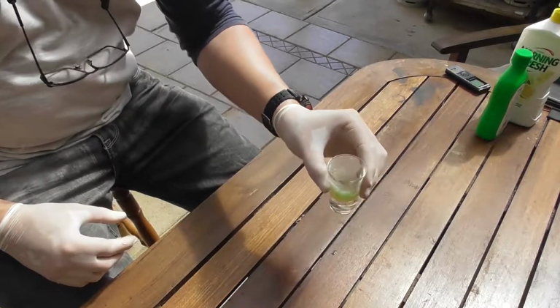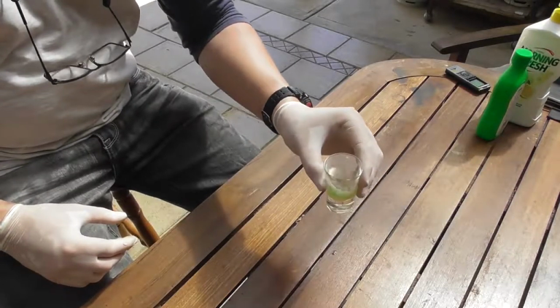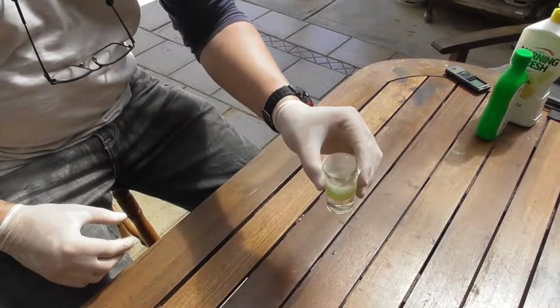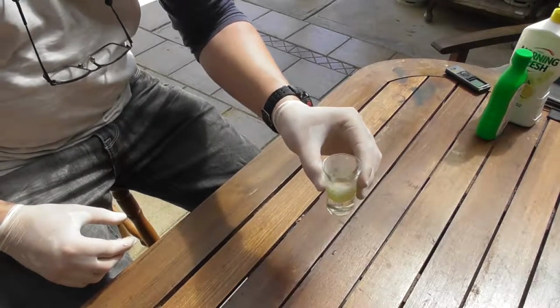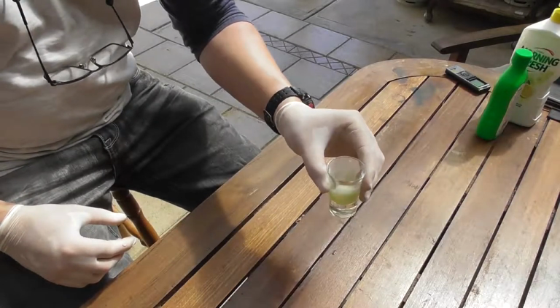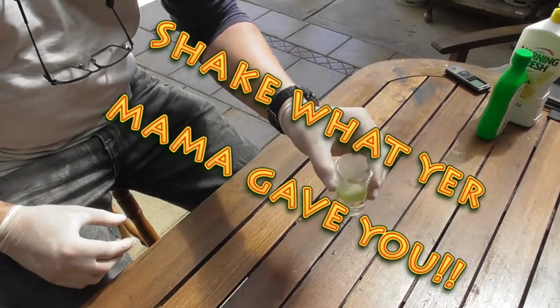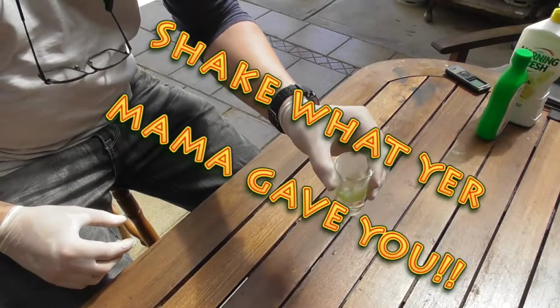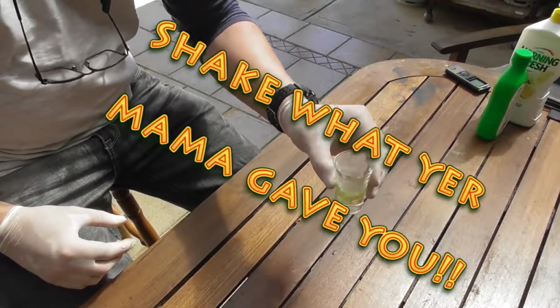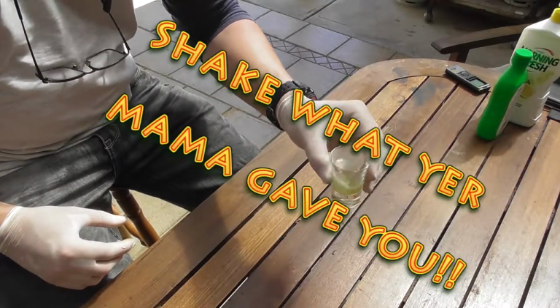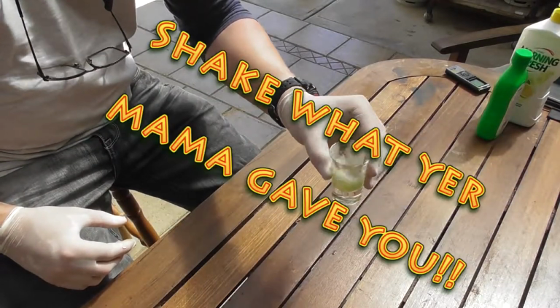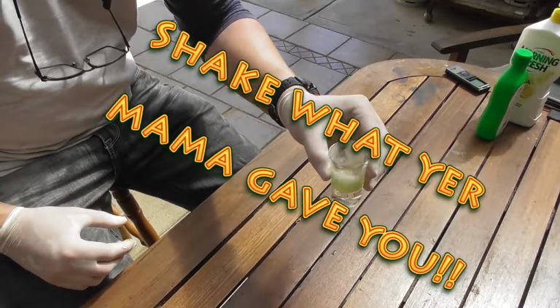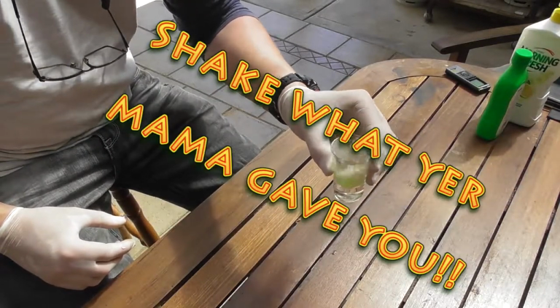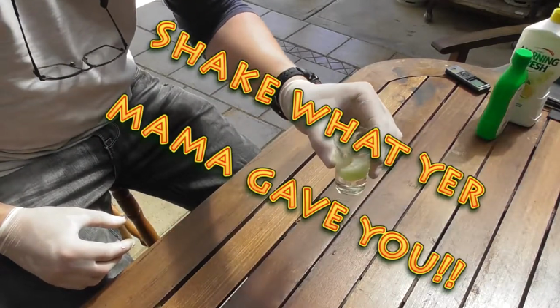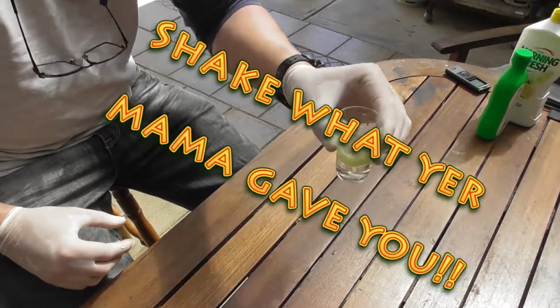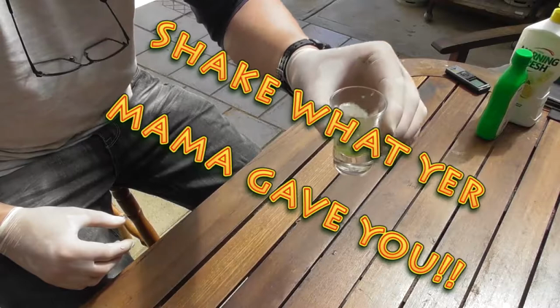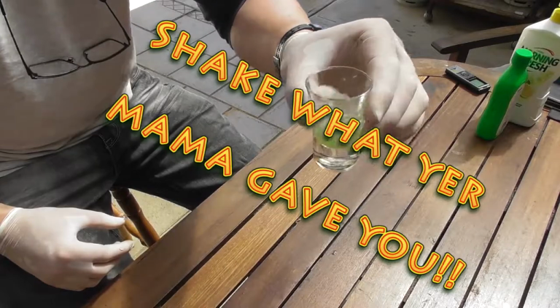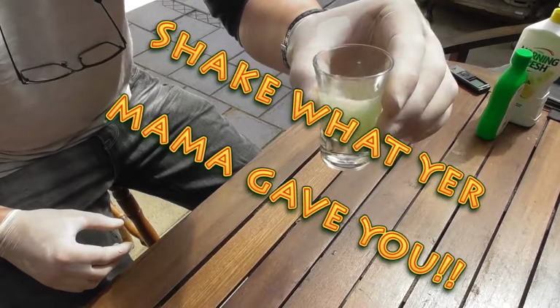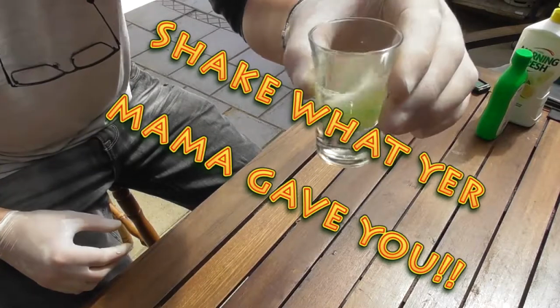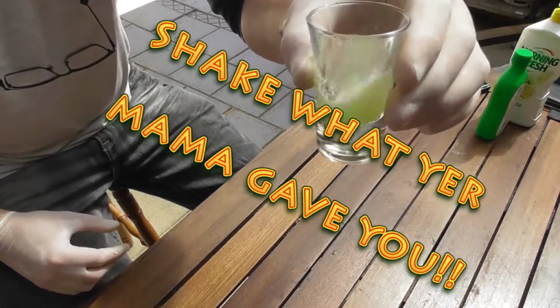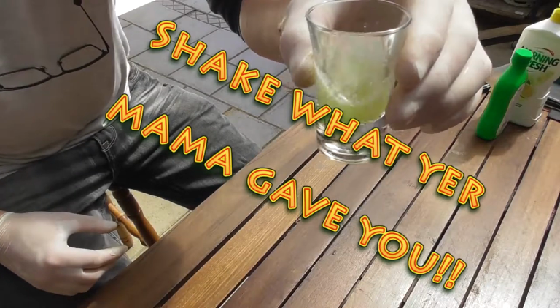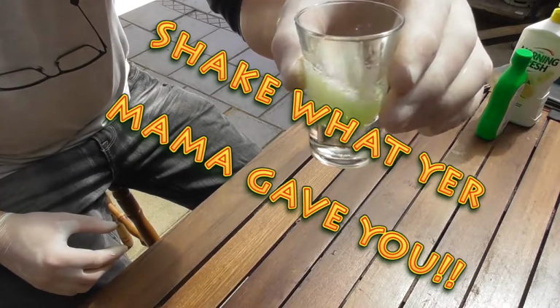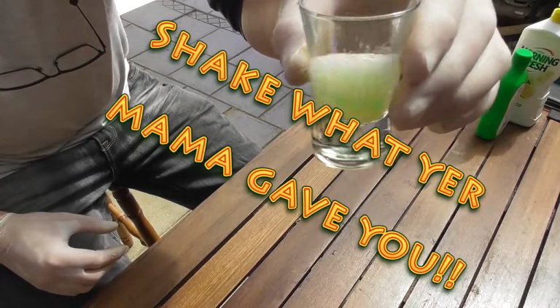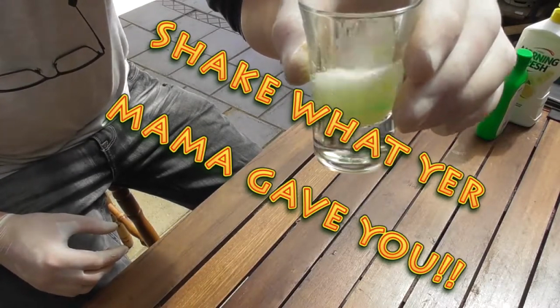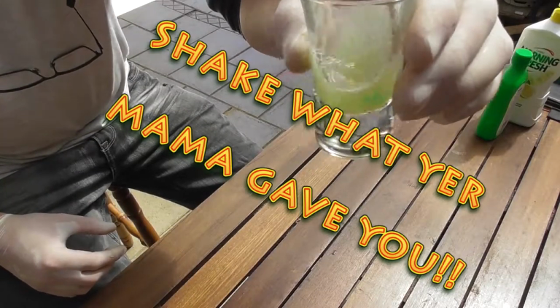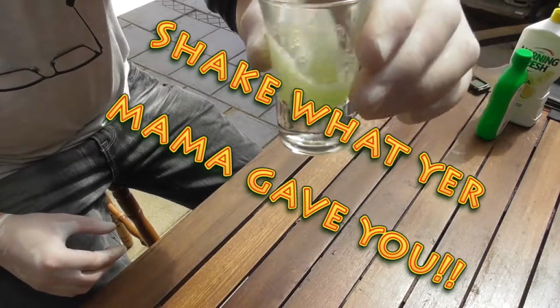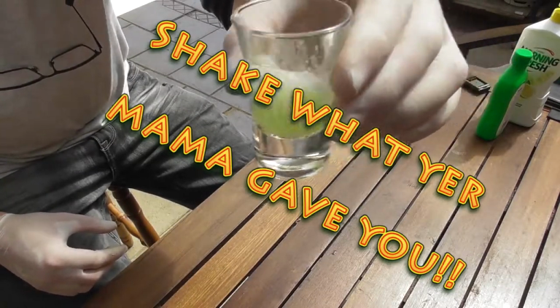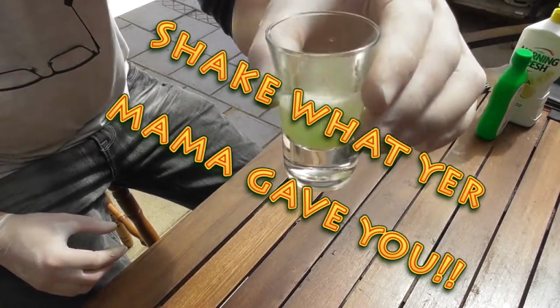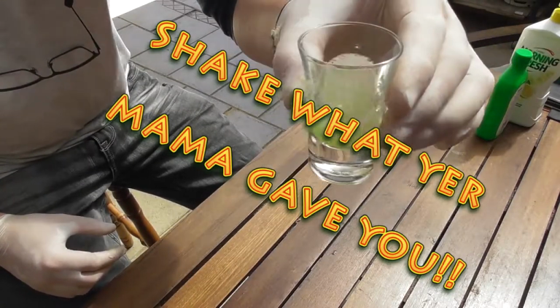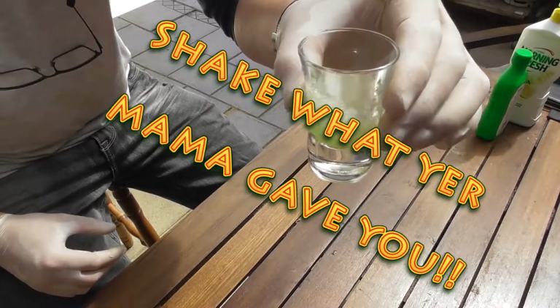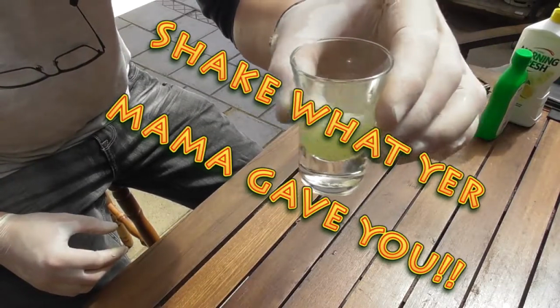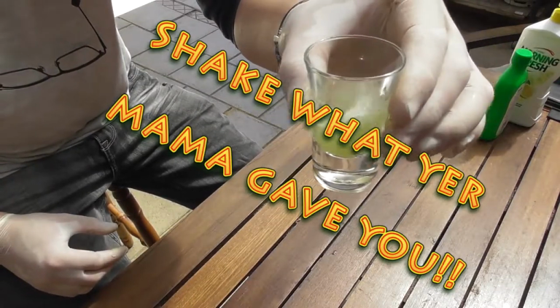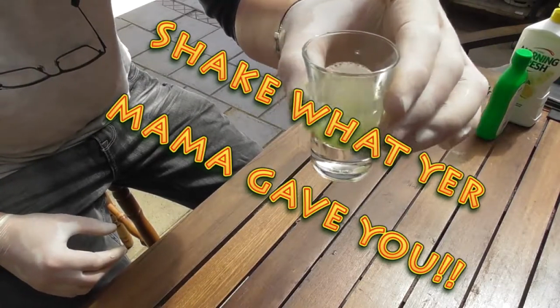Then pick it up, mix it up, but don't confuse it — just like this.